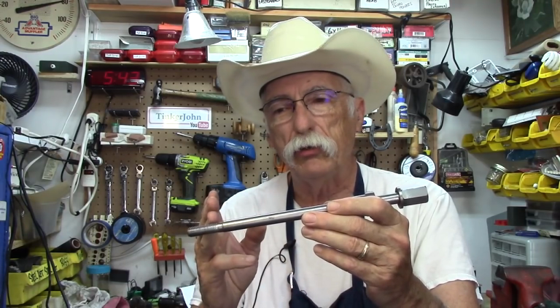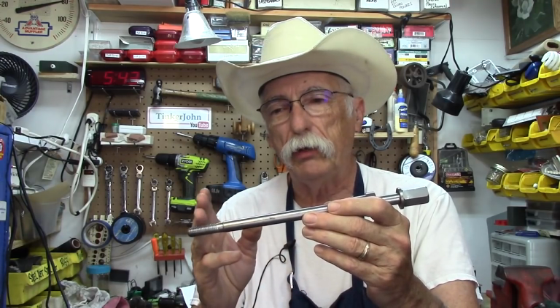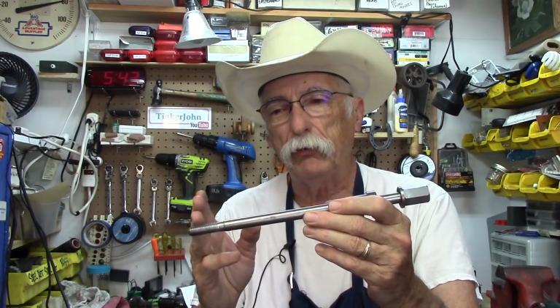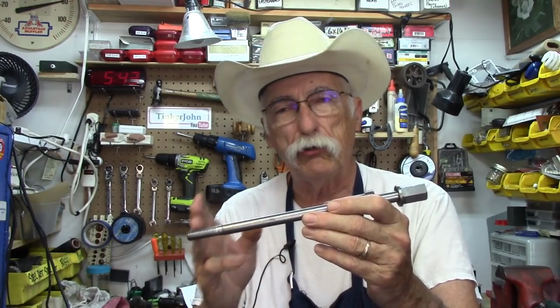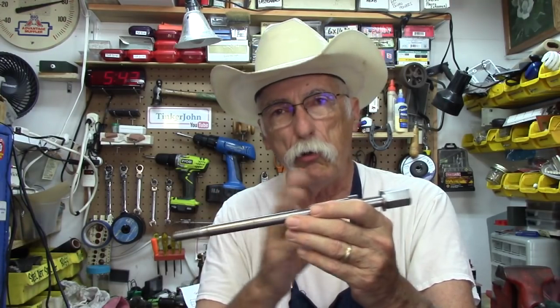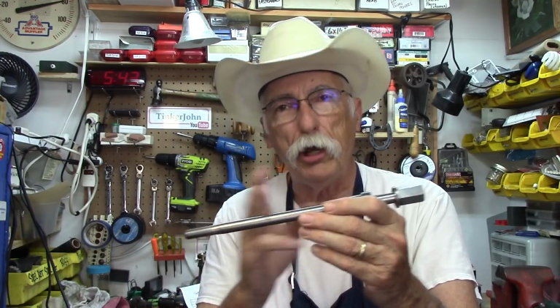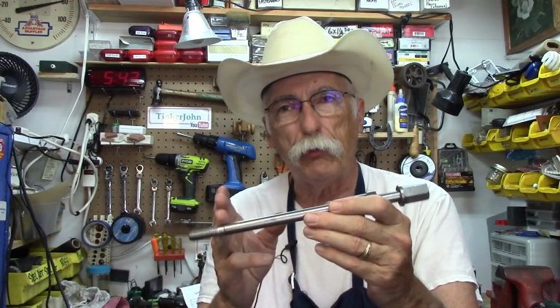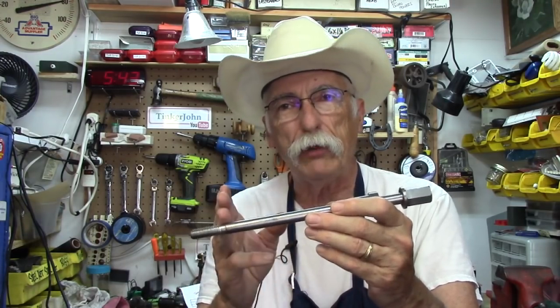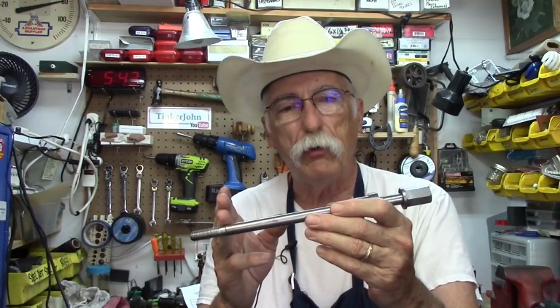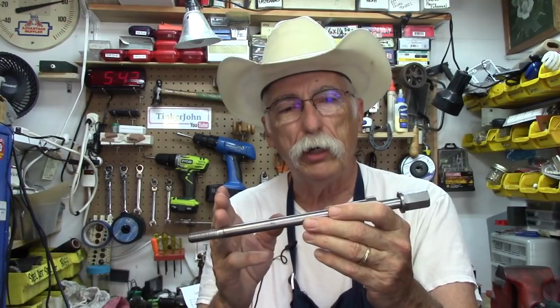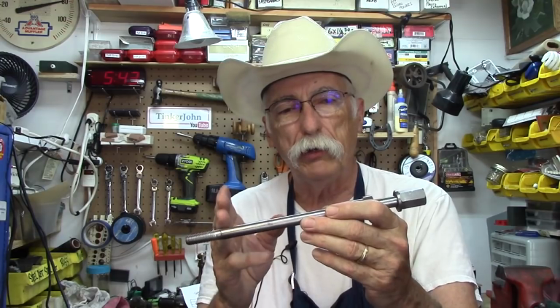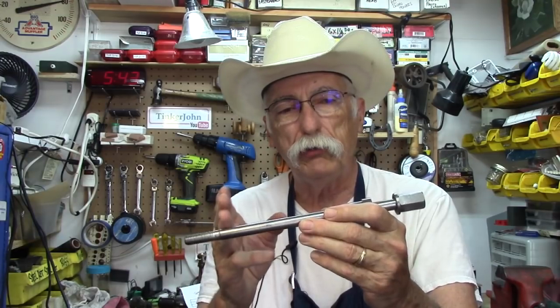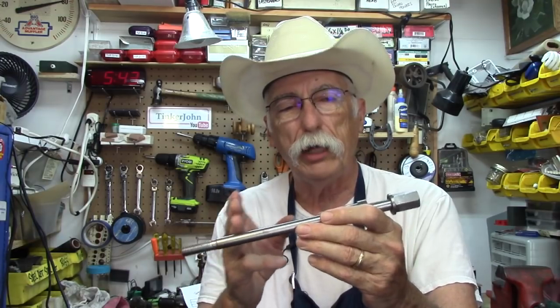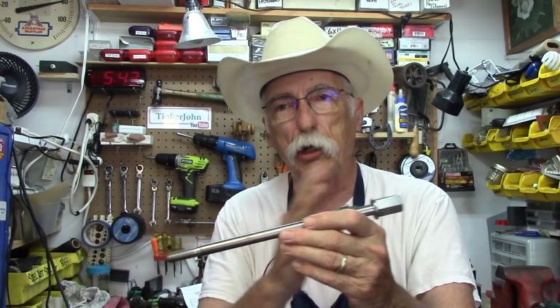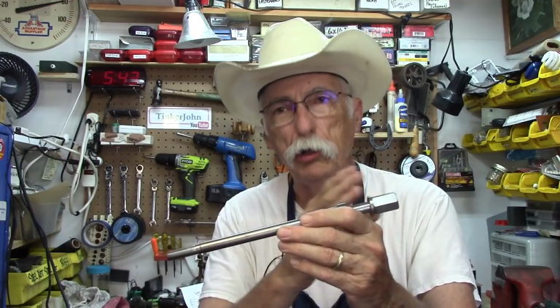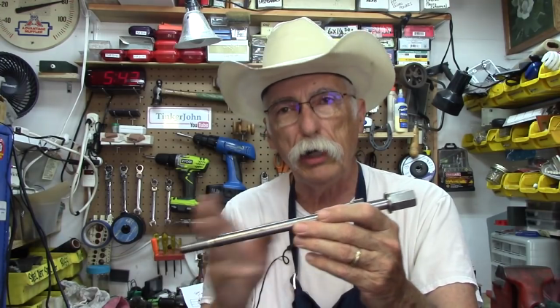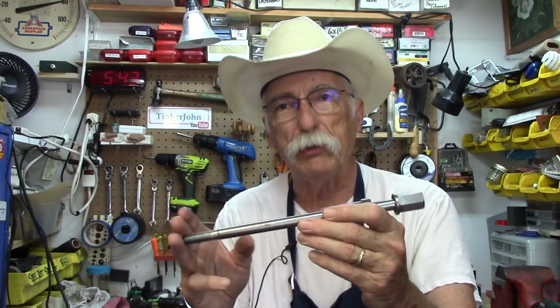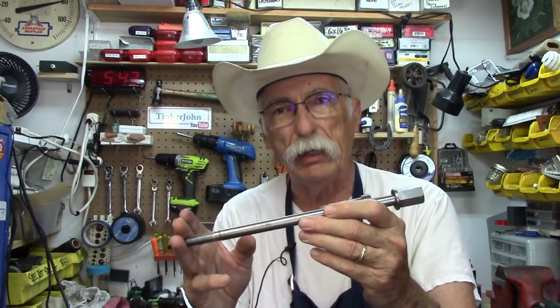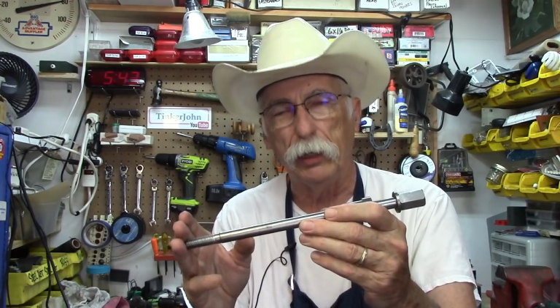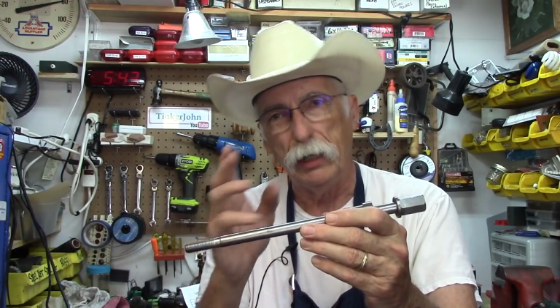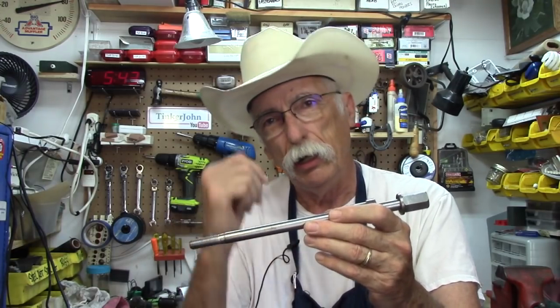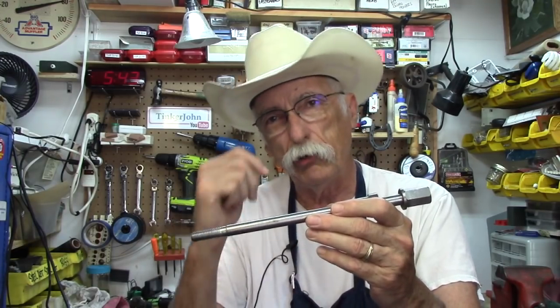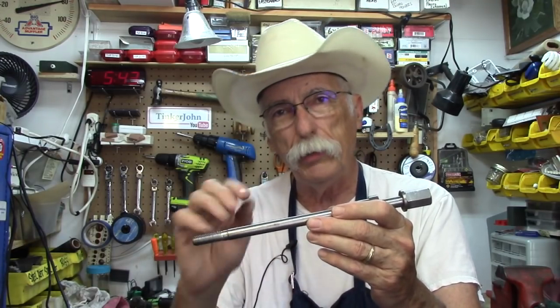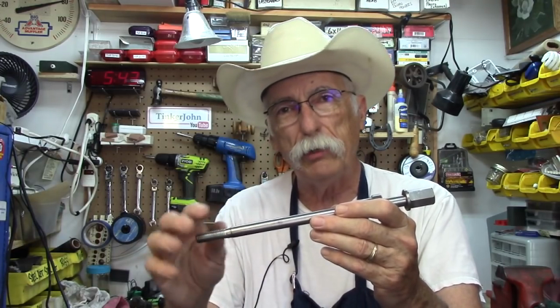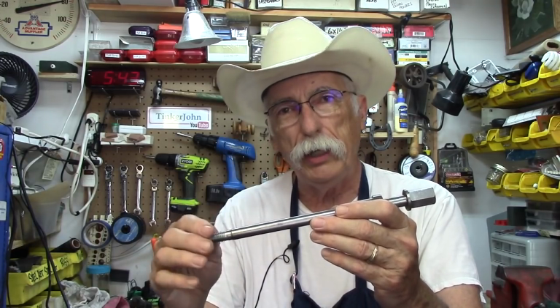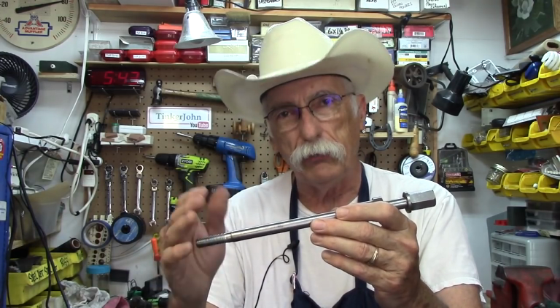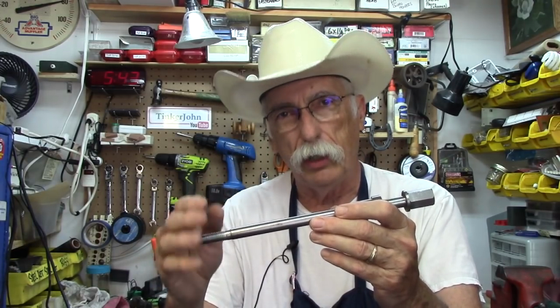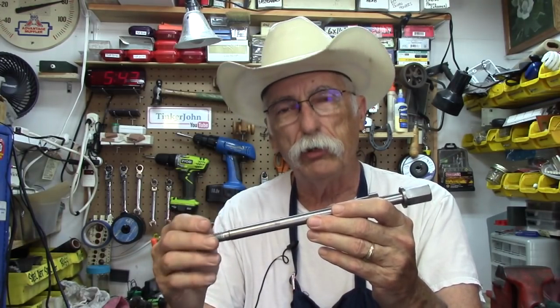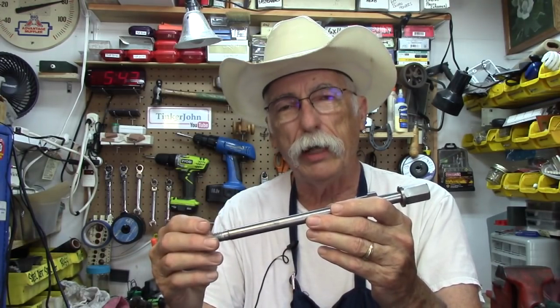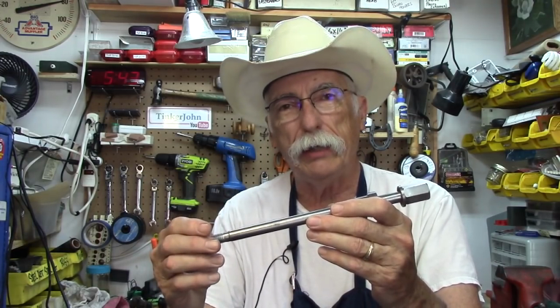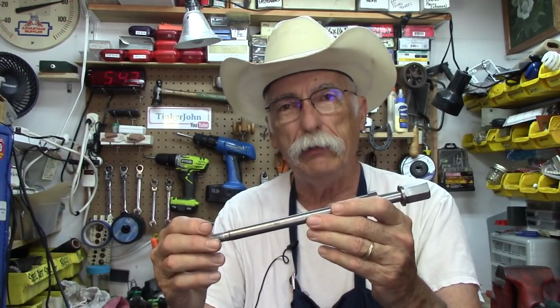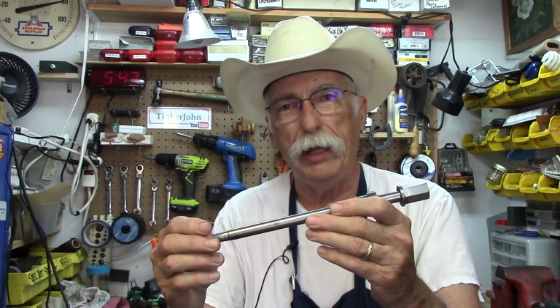There's no cut threads on here. This is a glued-up assembly. Join me at the bench and I'll show you how I did that.